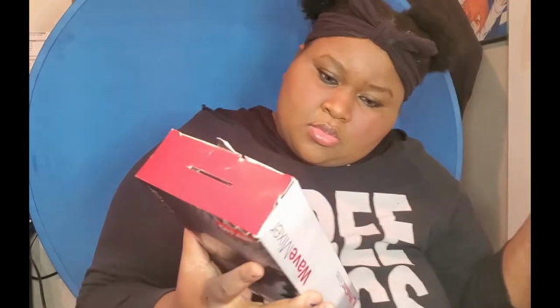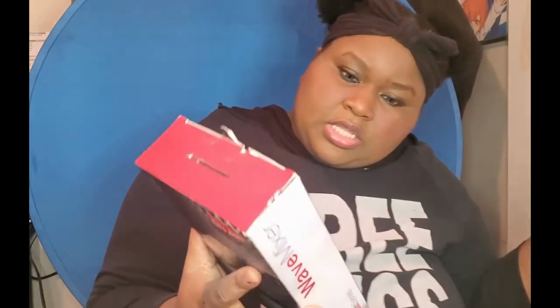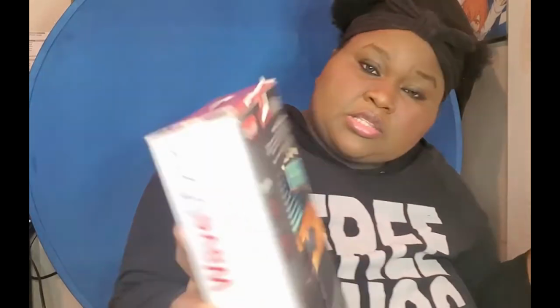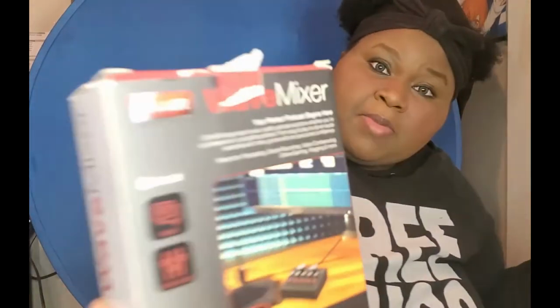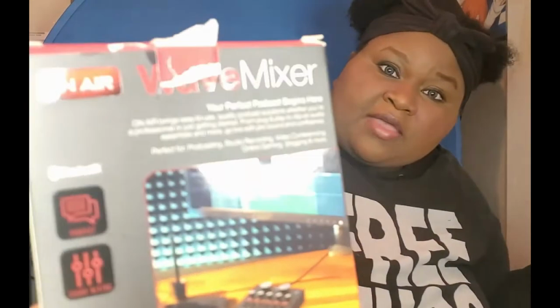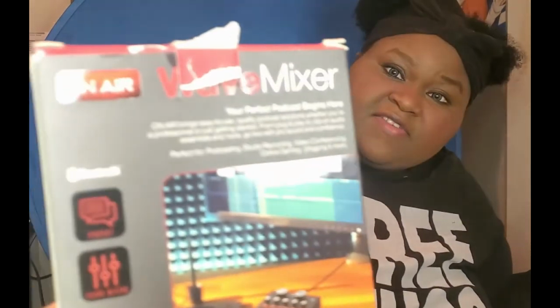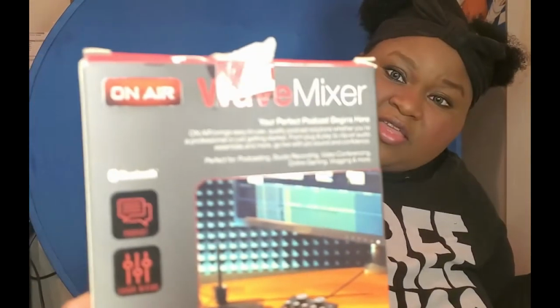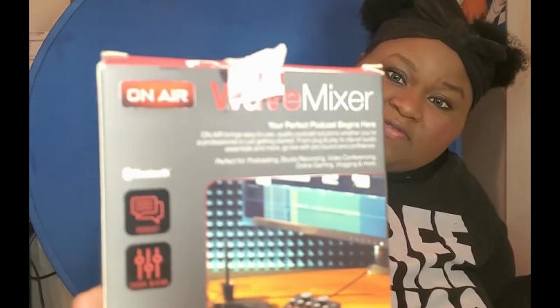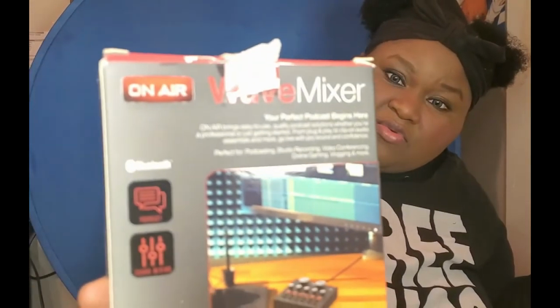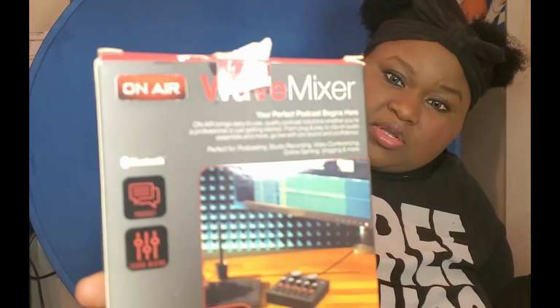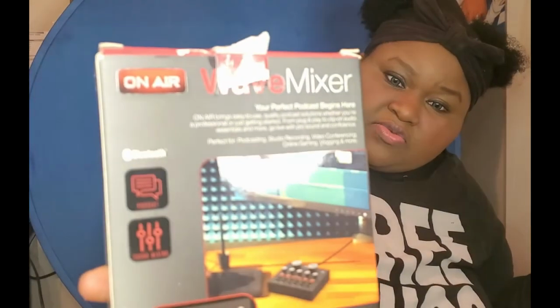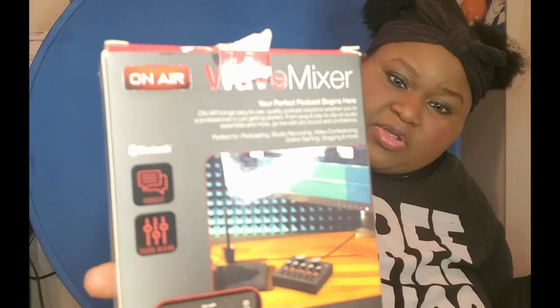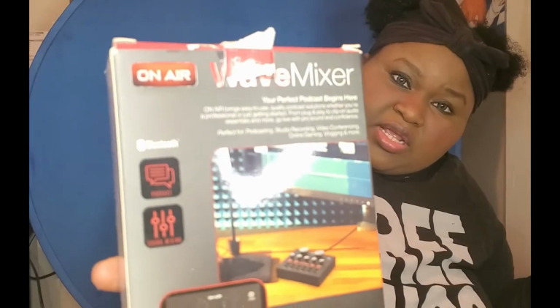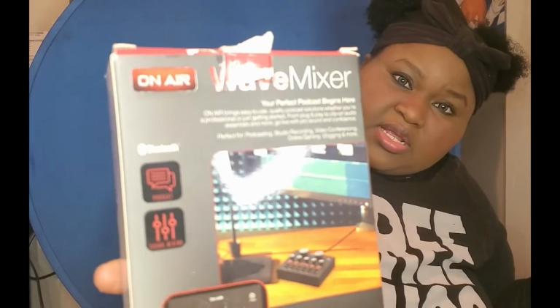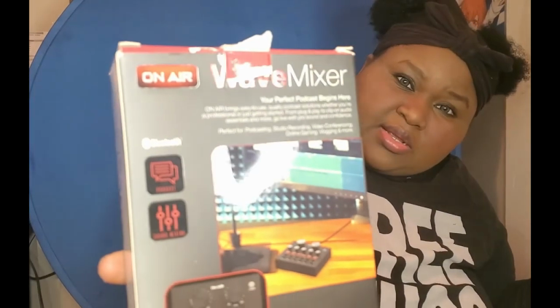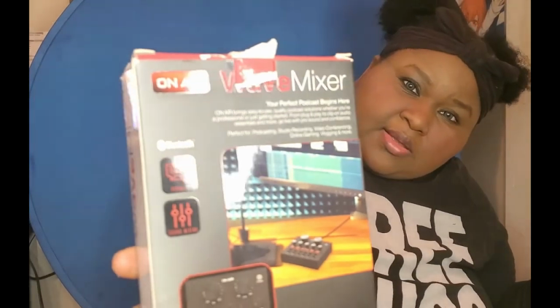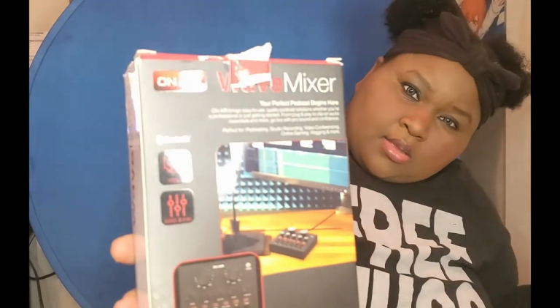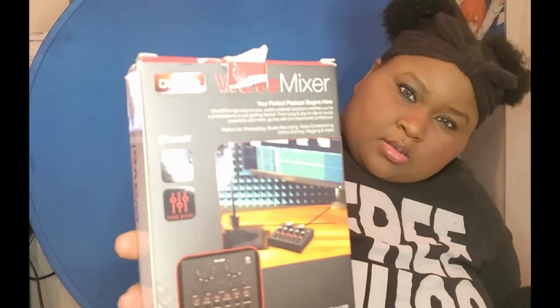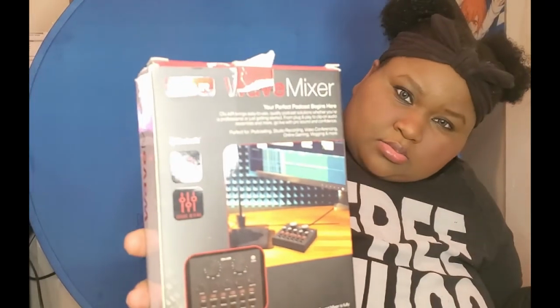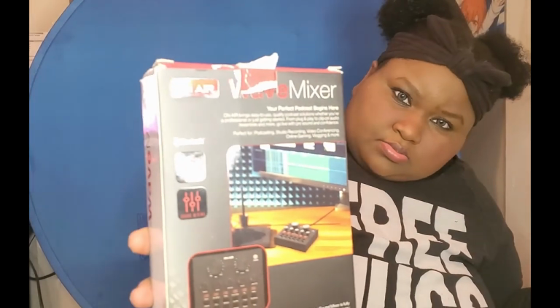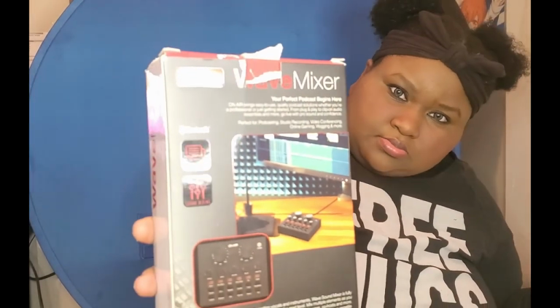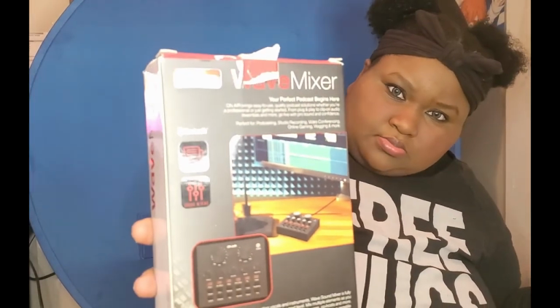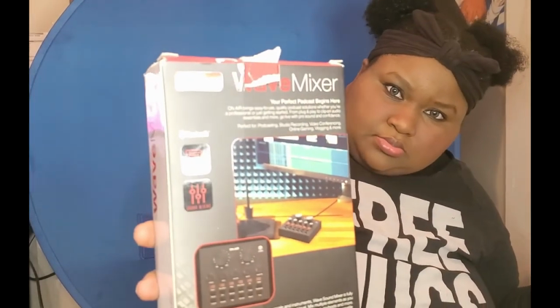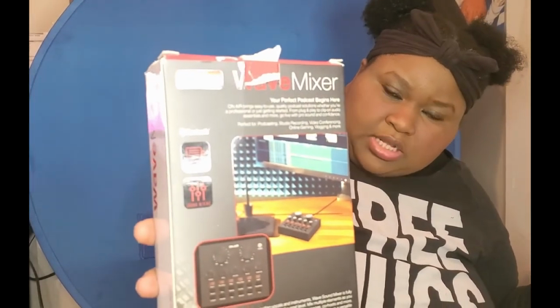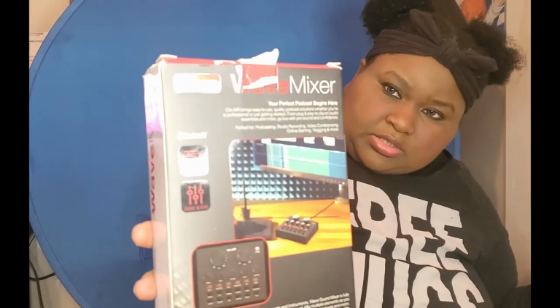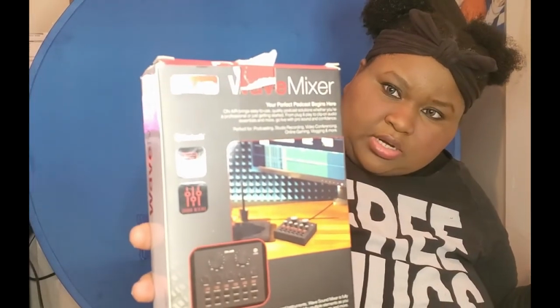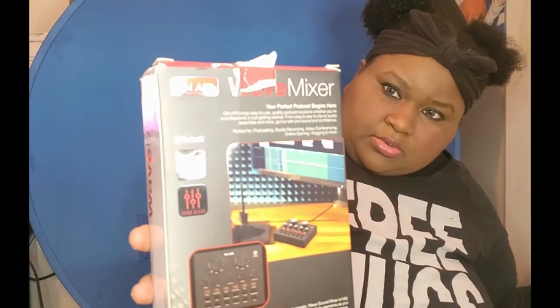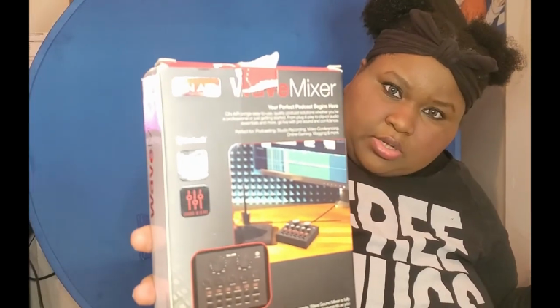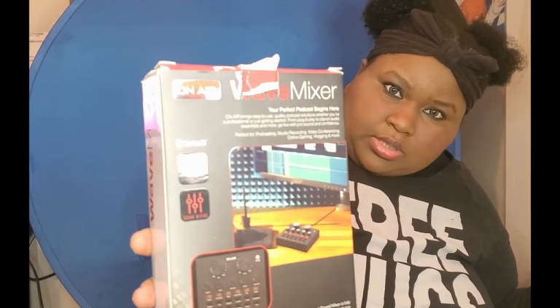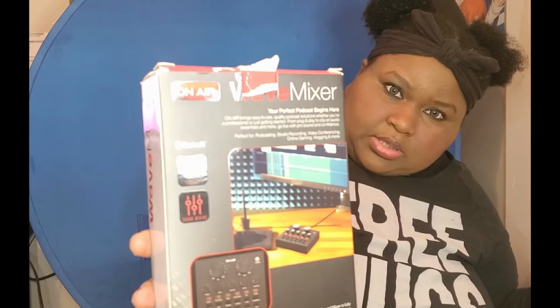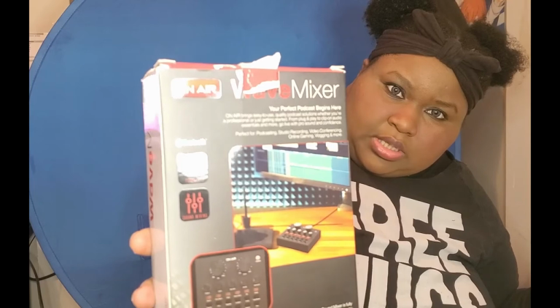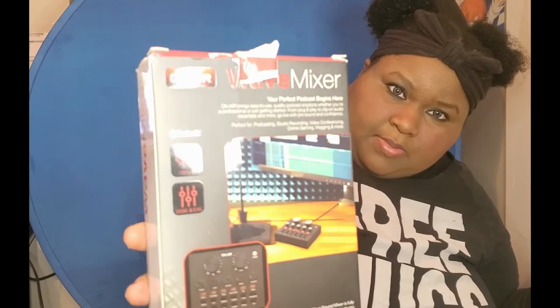It's the On-Air Wave Mixer by the Podcast Series. Here's the back of it if you wanted to read it.